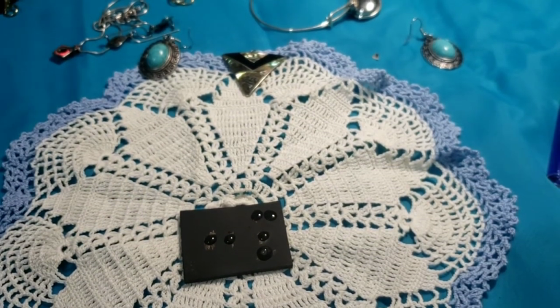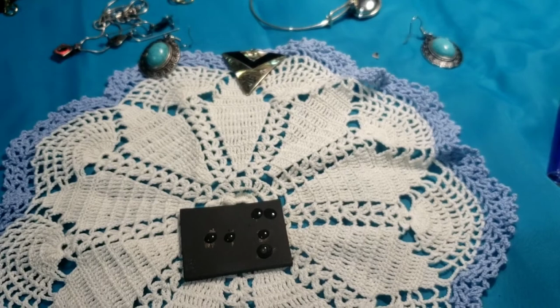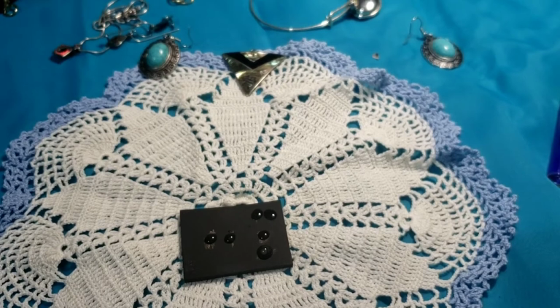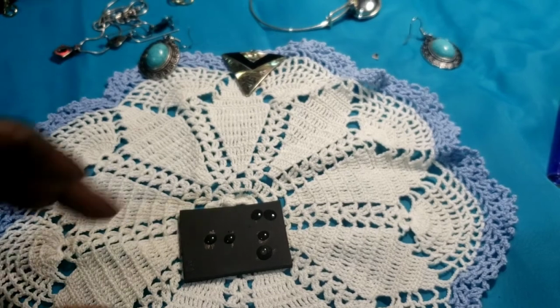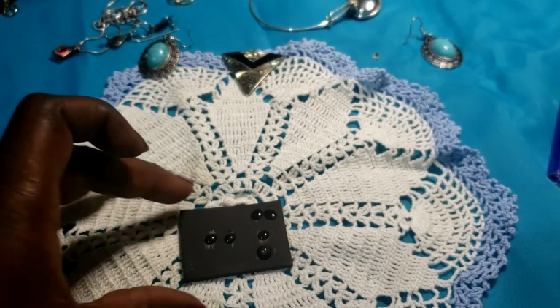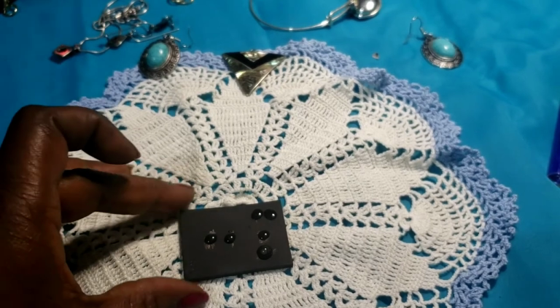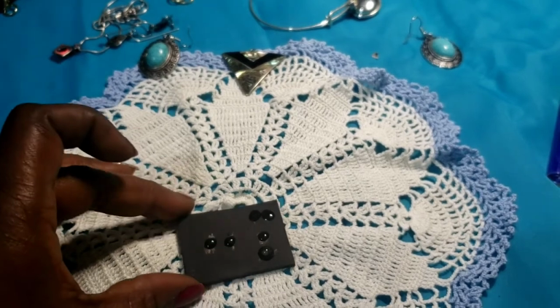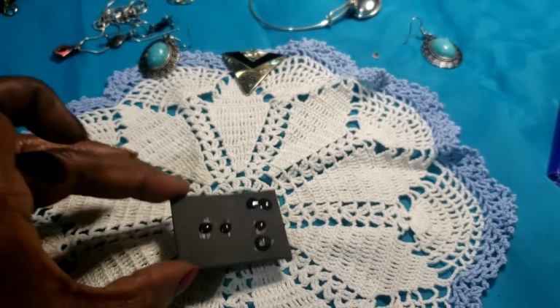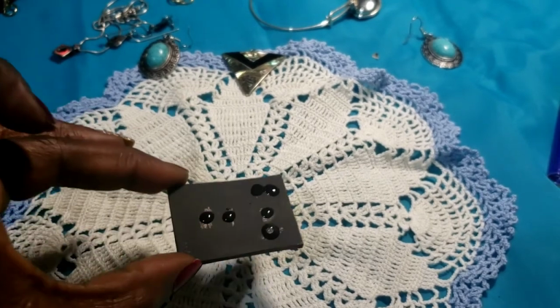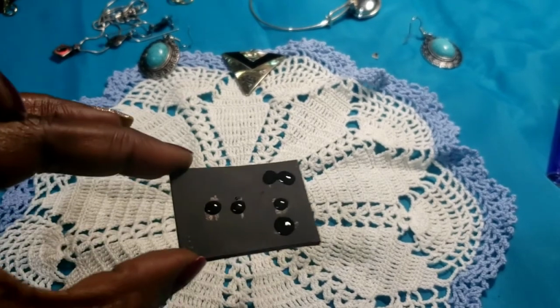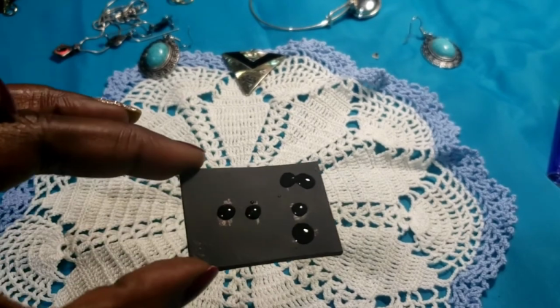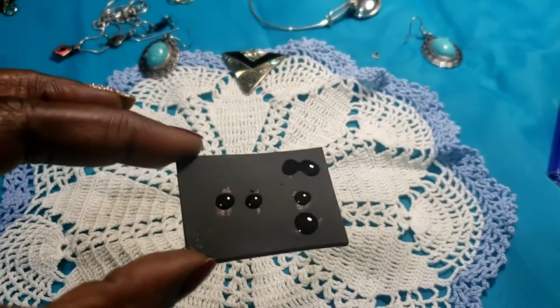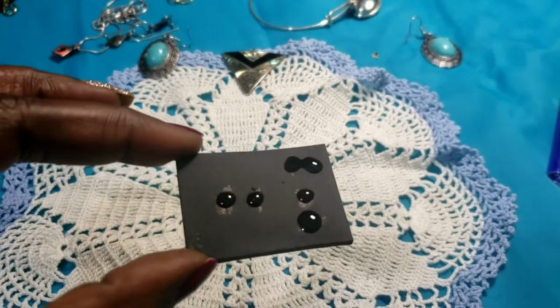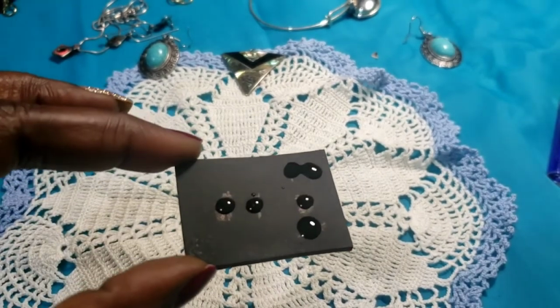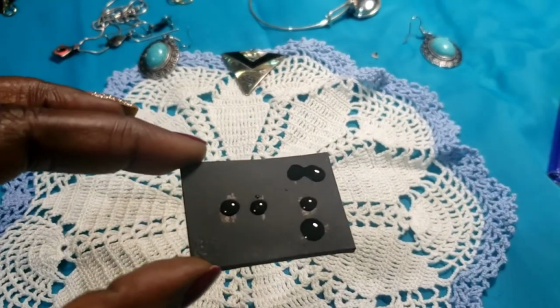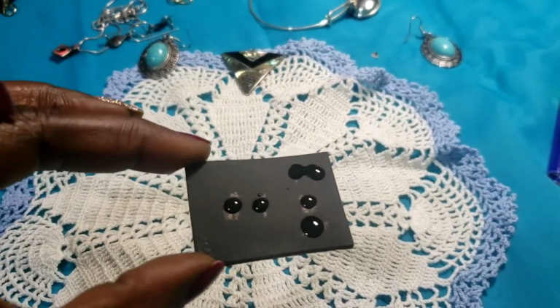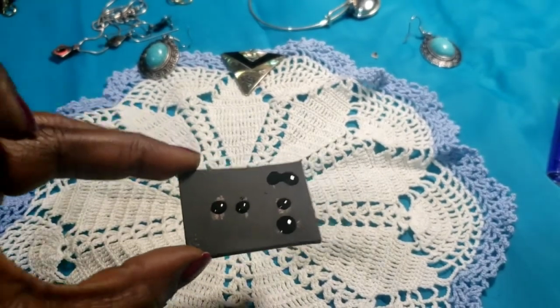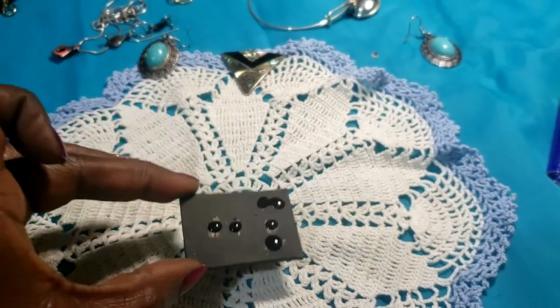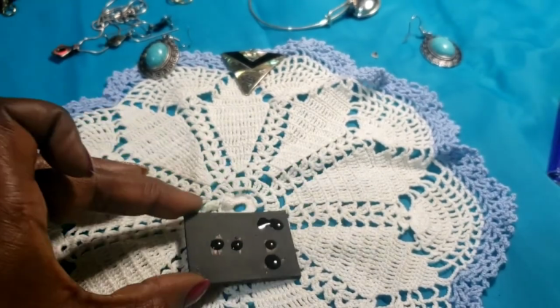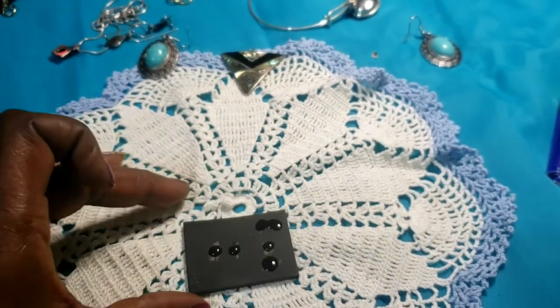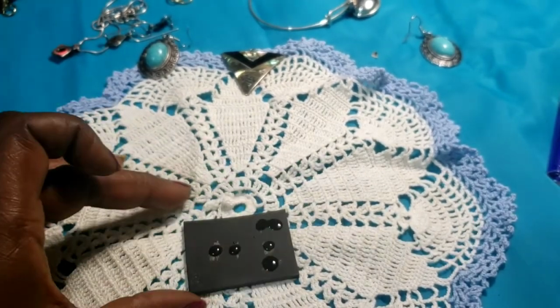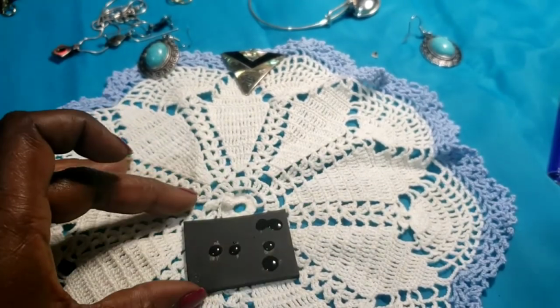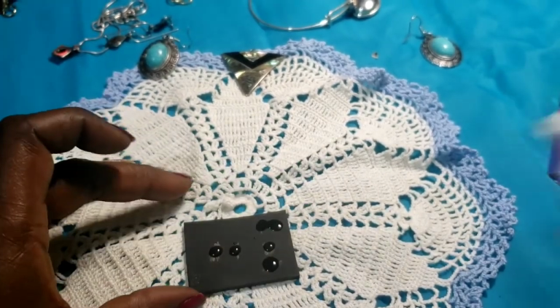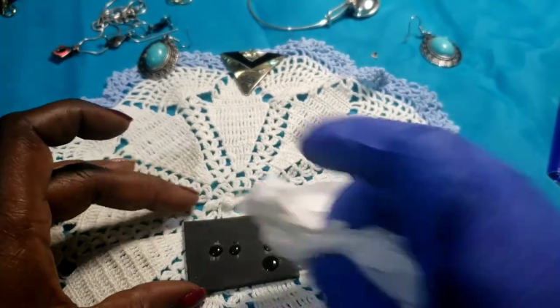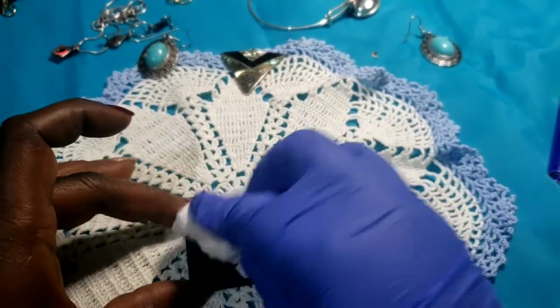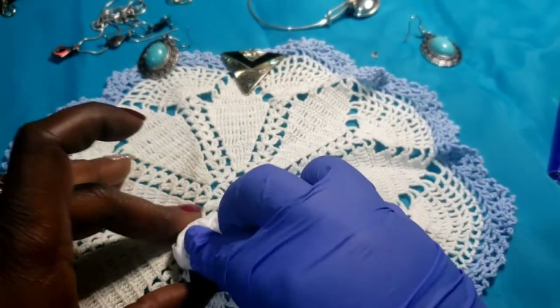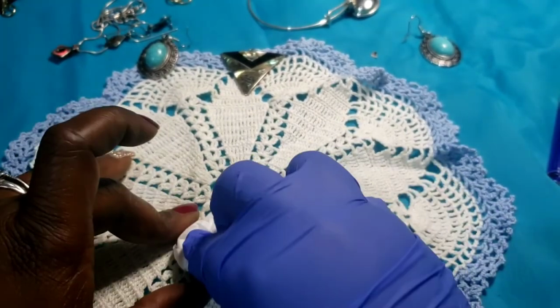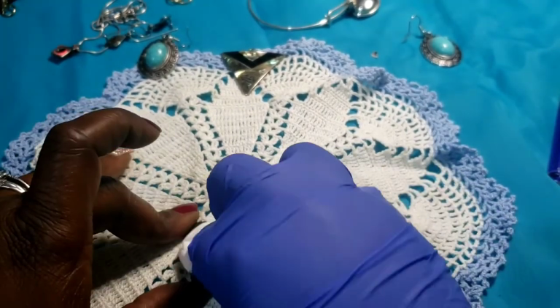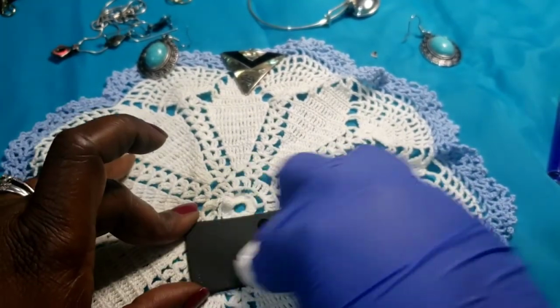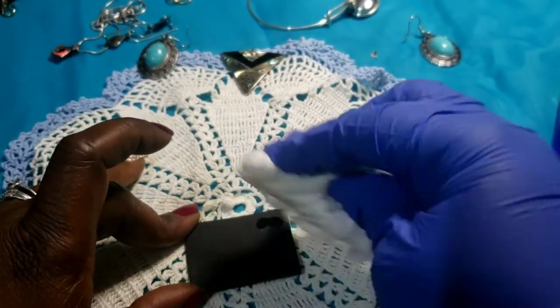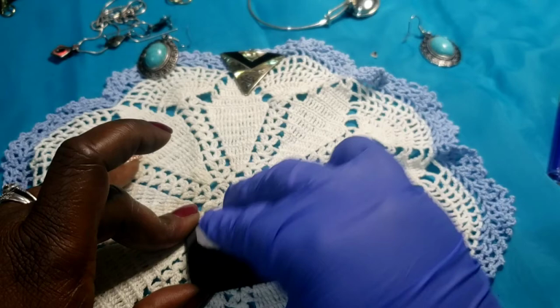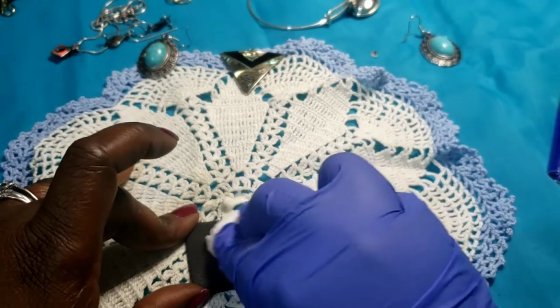None of those came back positive — those were a bust. But they're still pretty pieces.